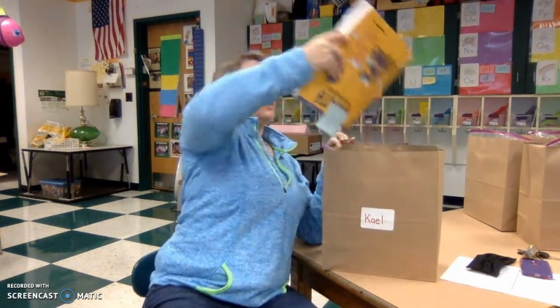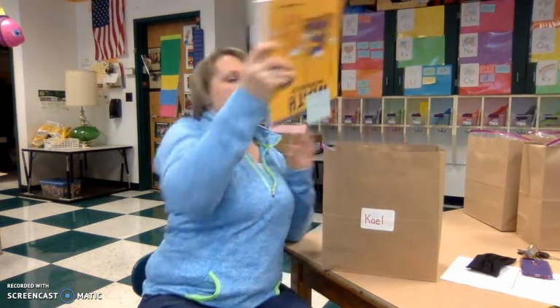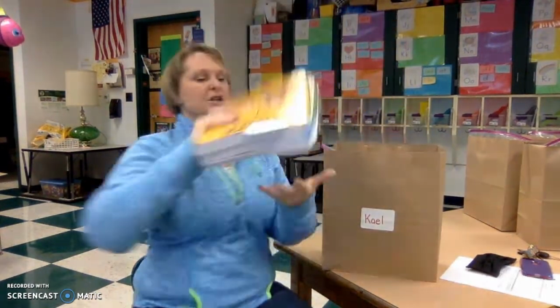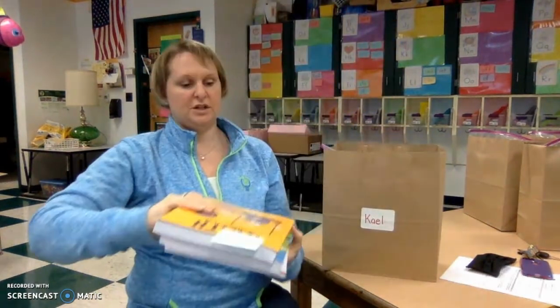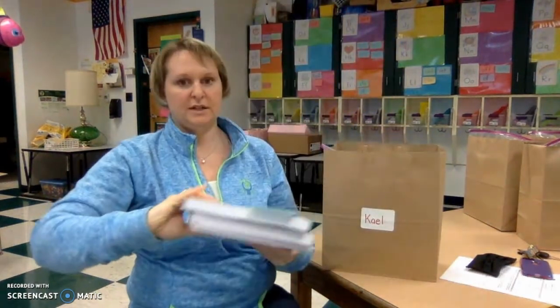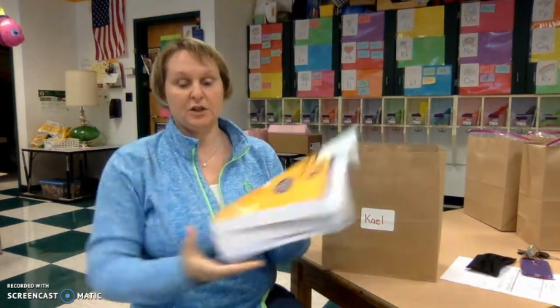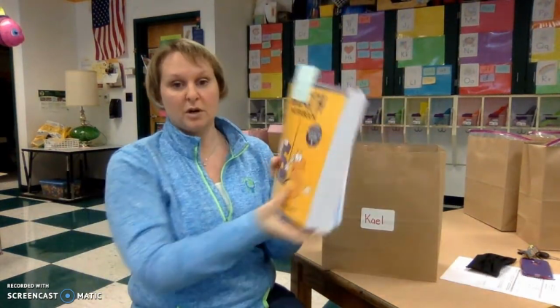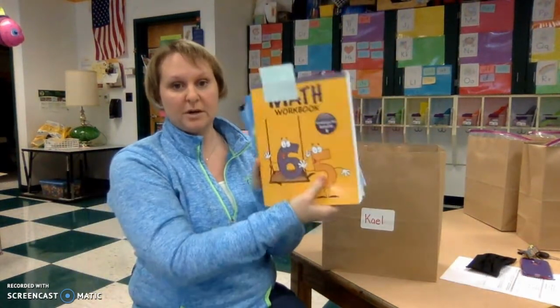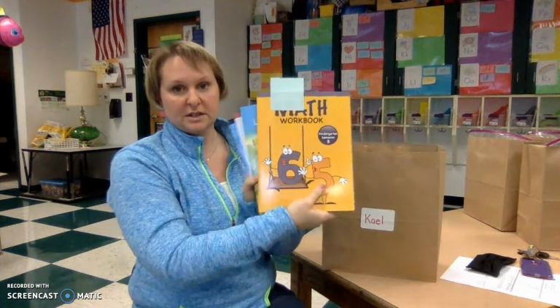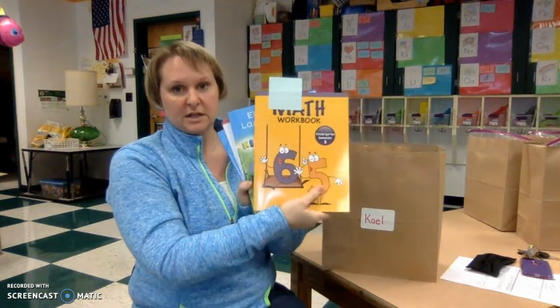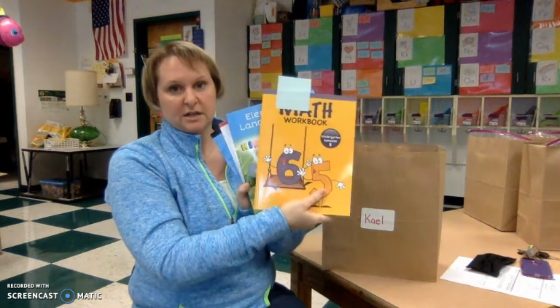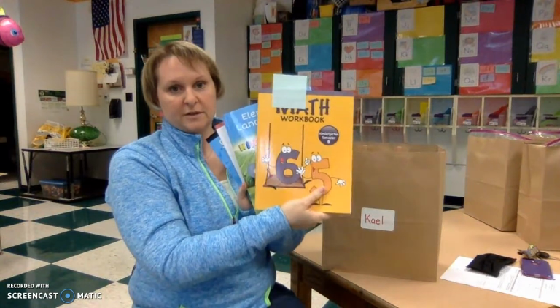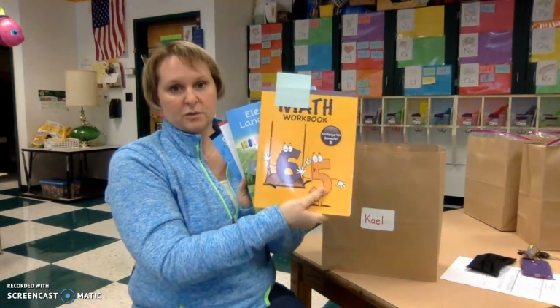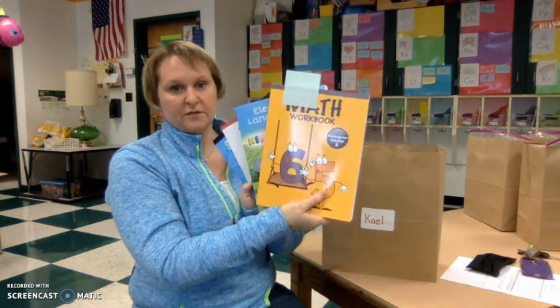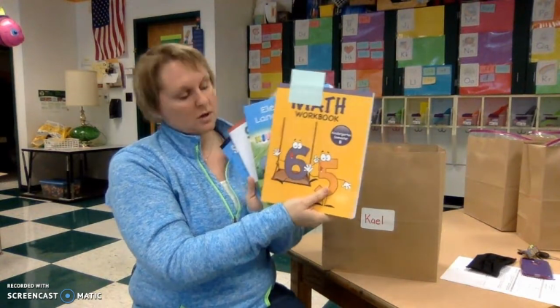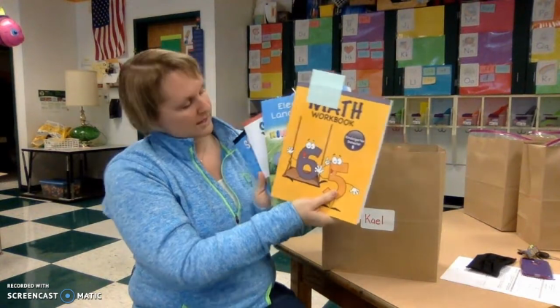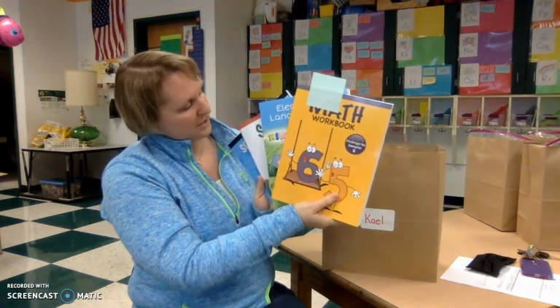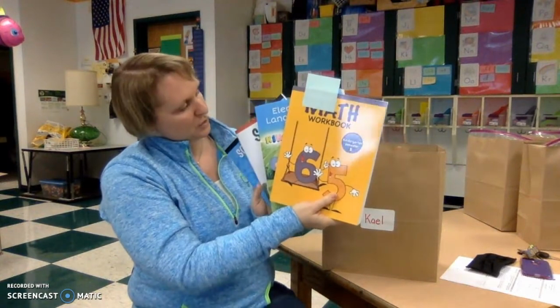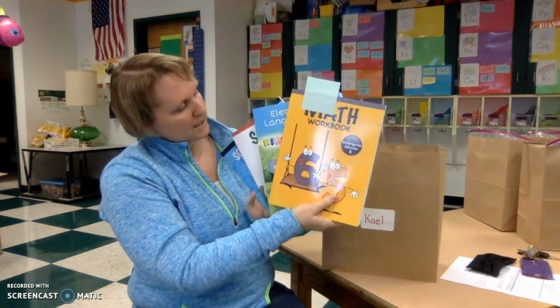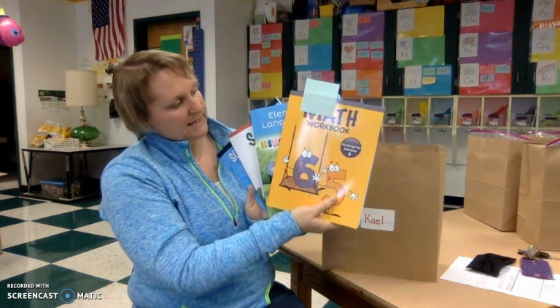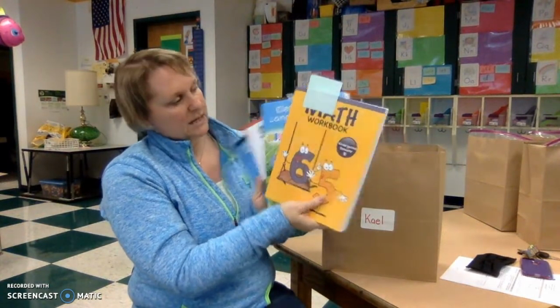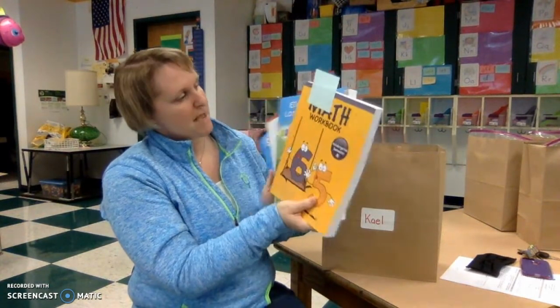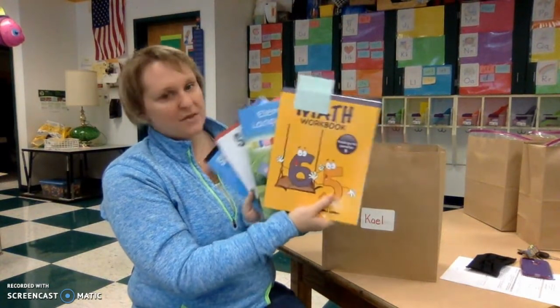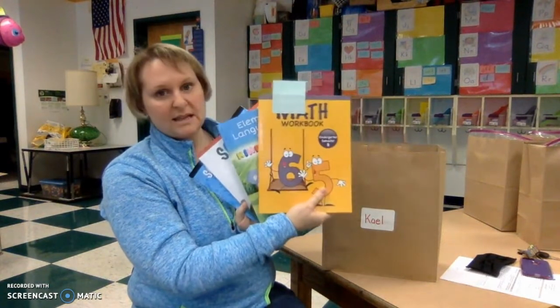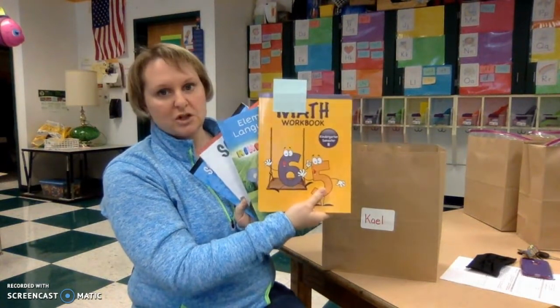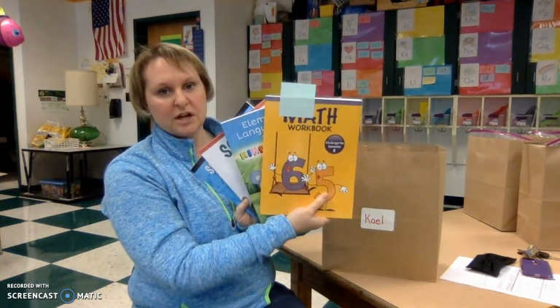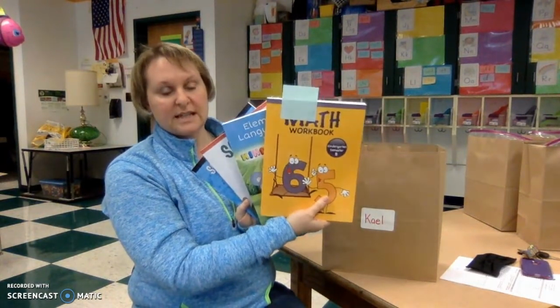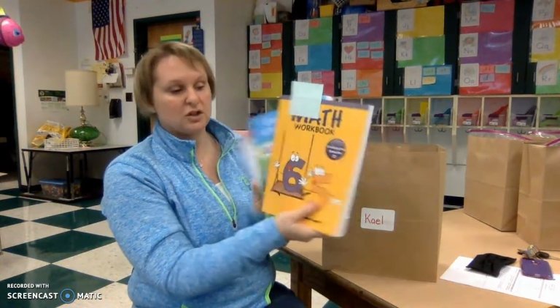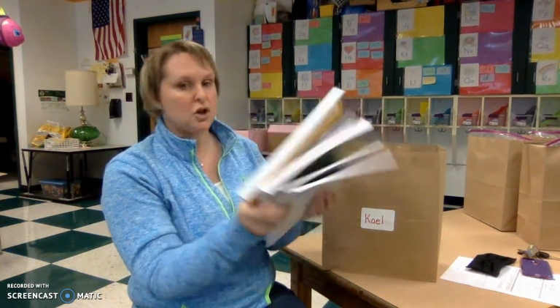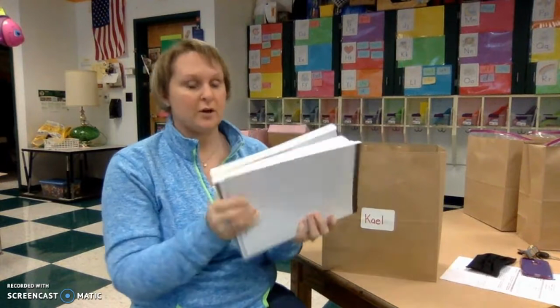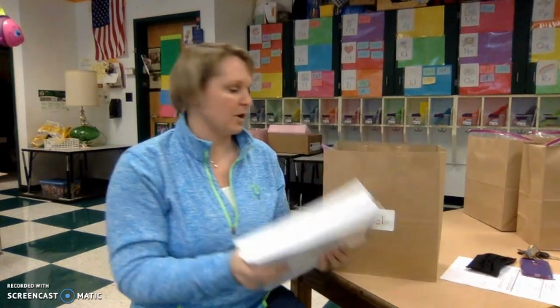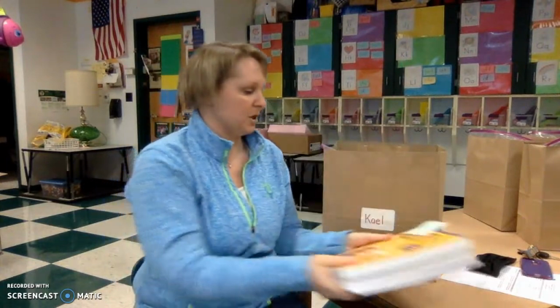The first is the new workbooks. There's one for science, social studies, math, and language arts. There is no health workbook.